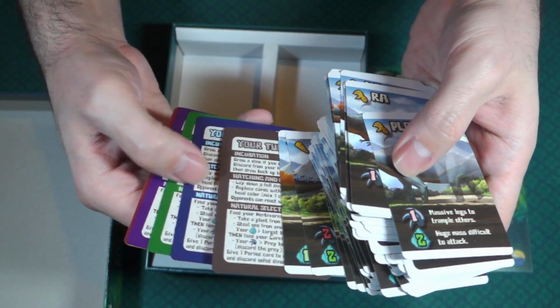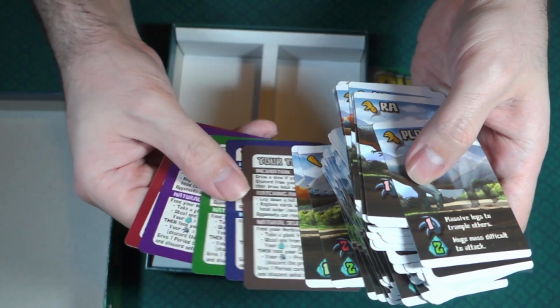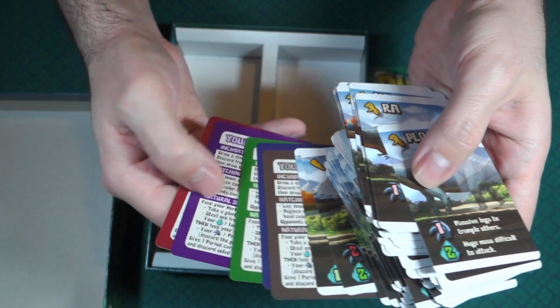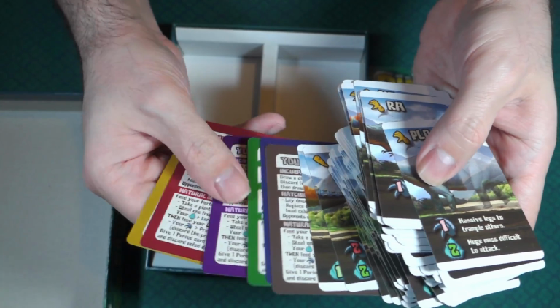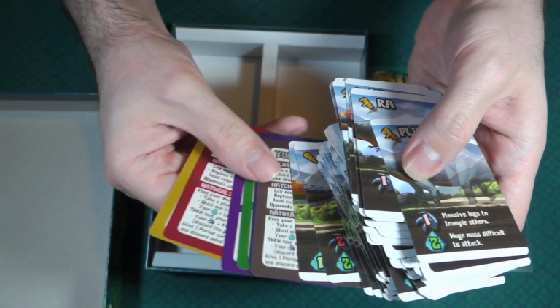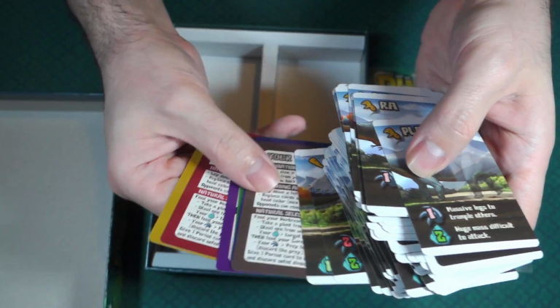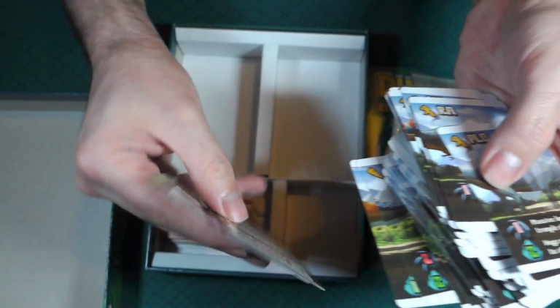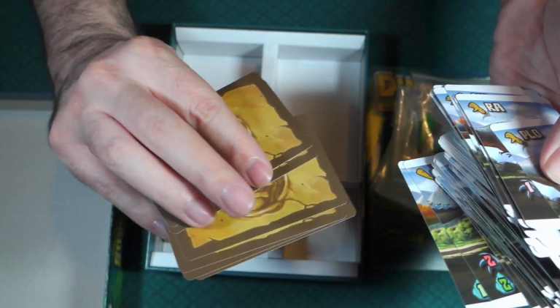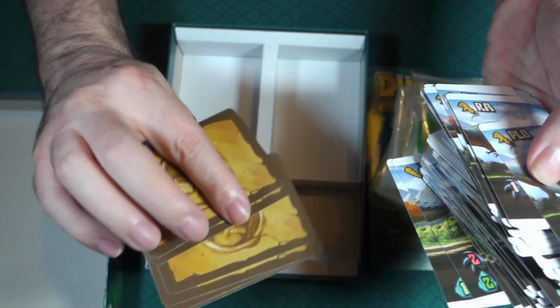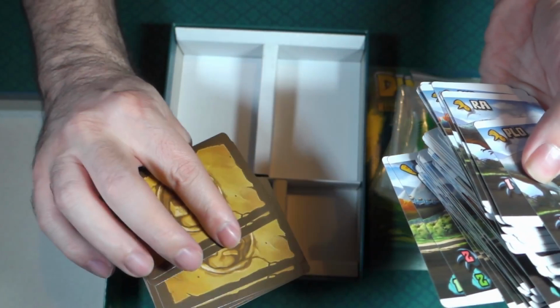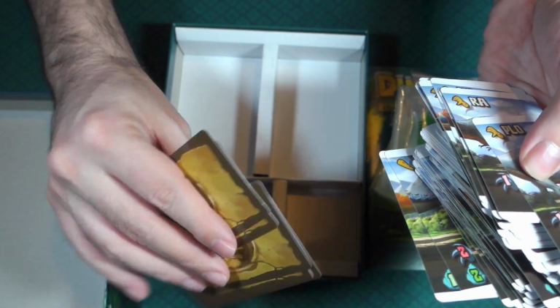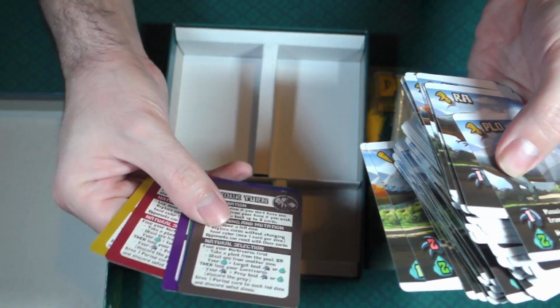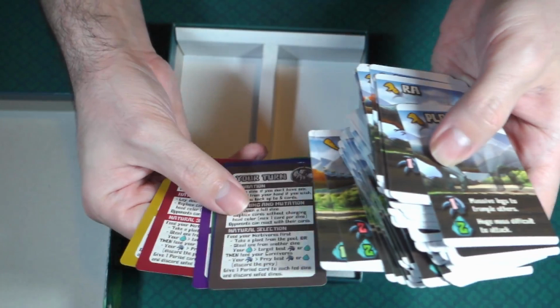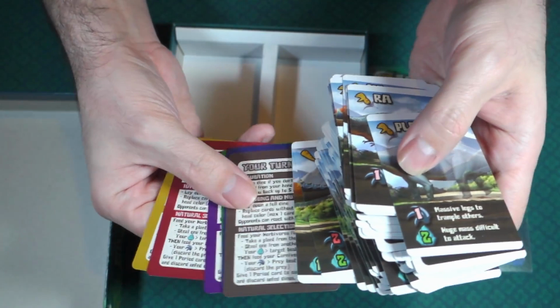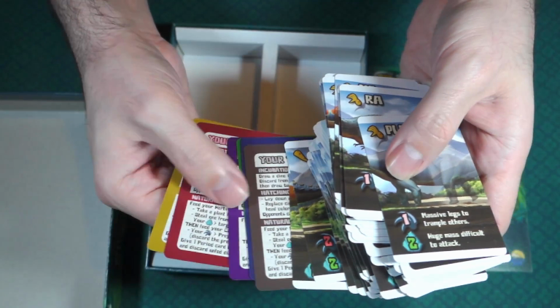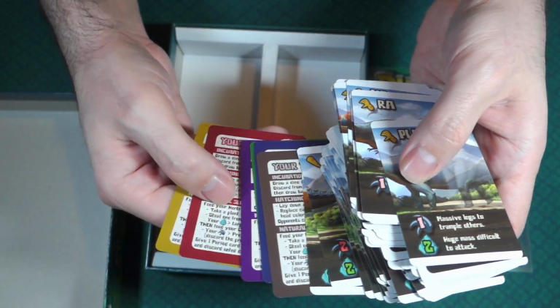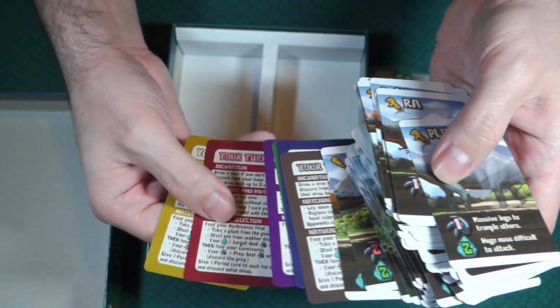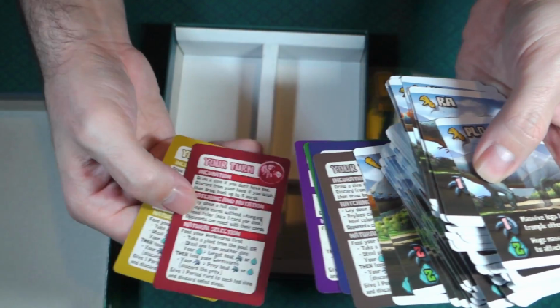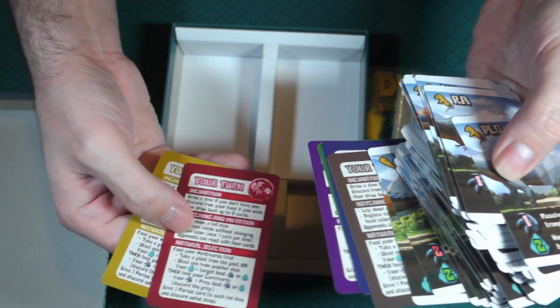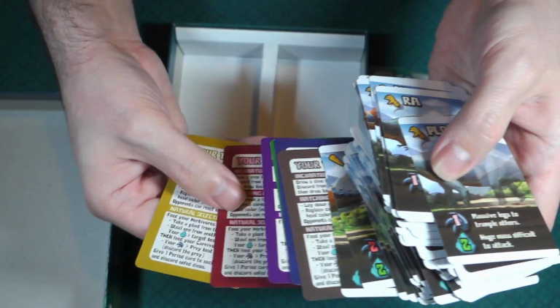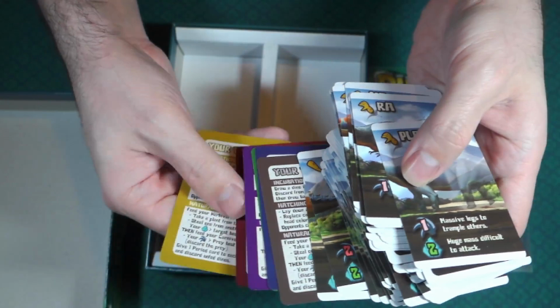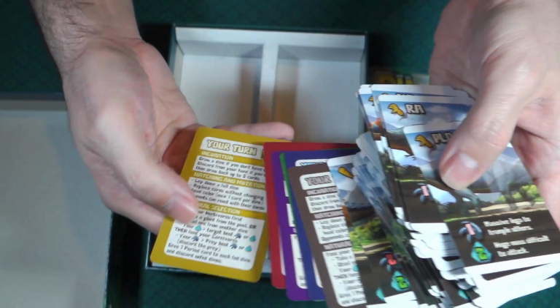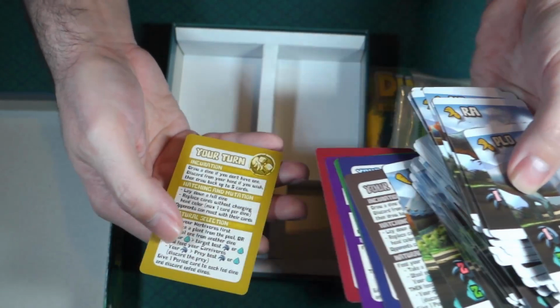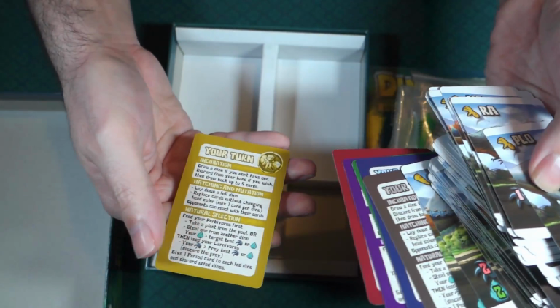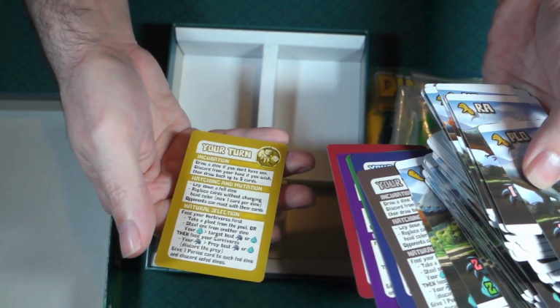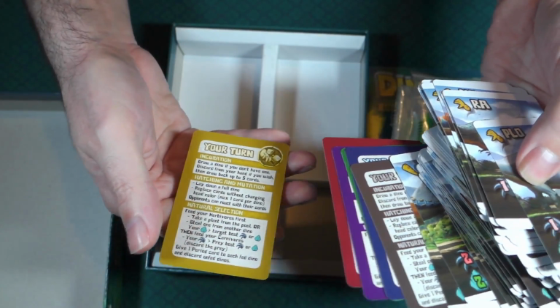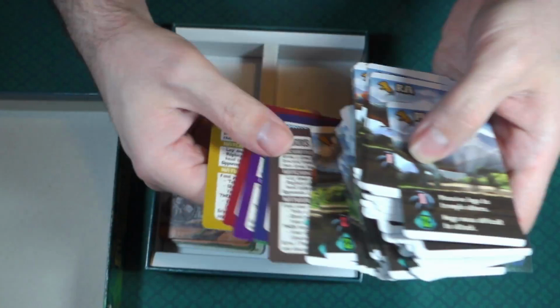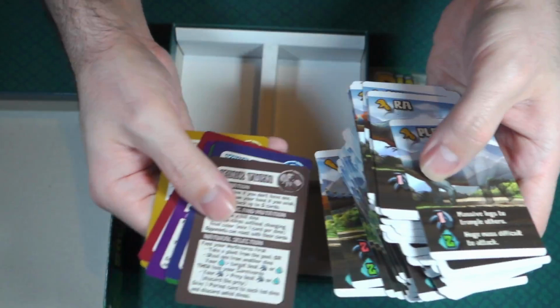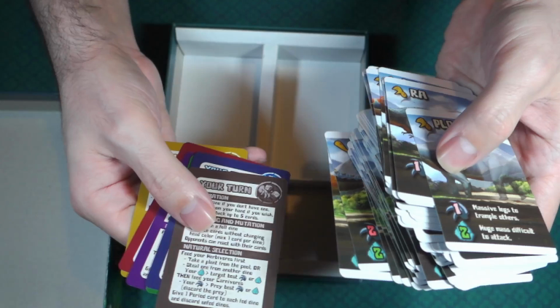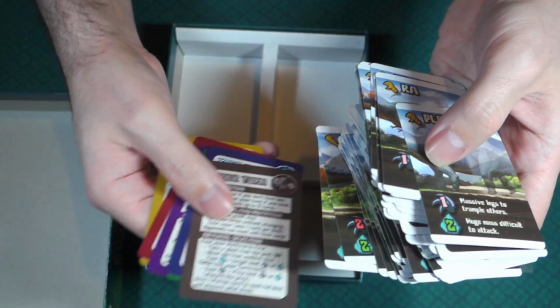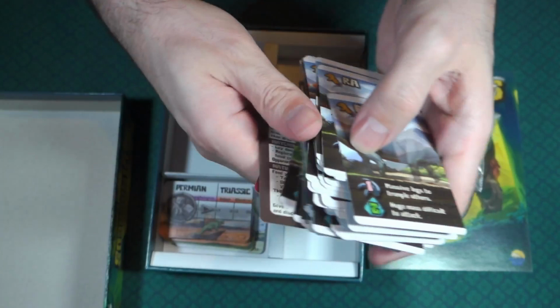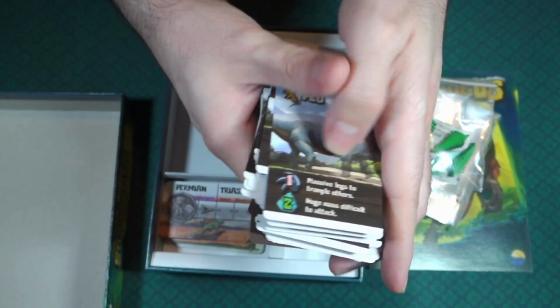These things here are little player reference cards. Well, cool — so that is everything with Dinodocus.